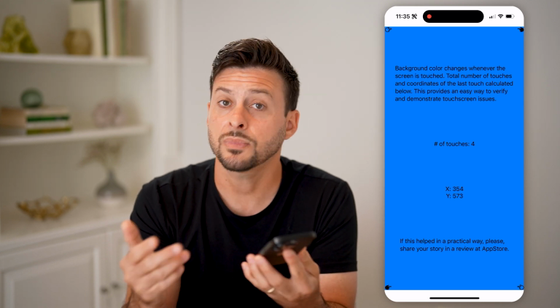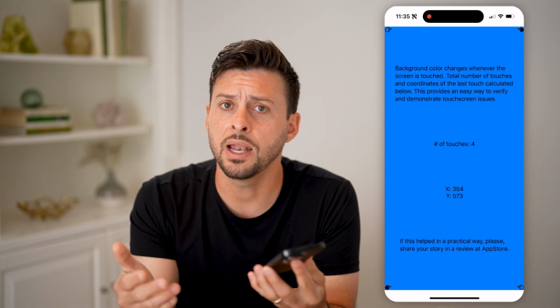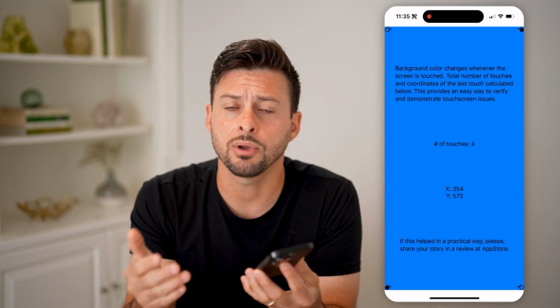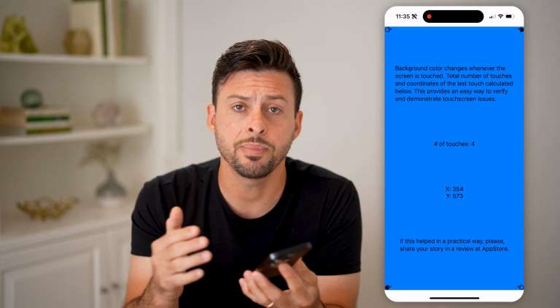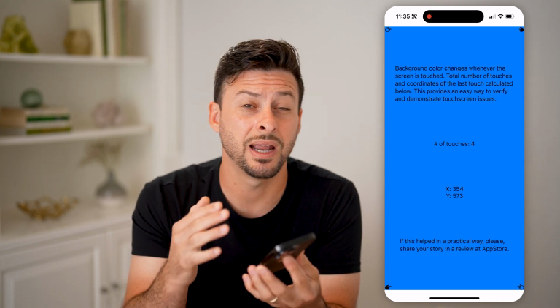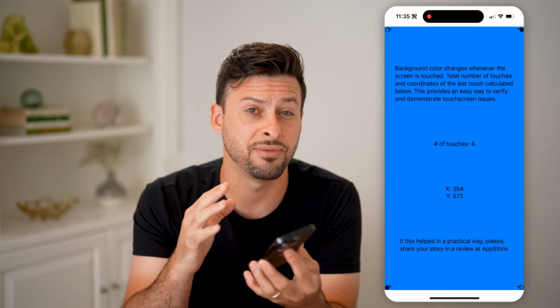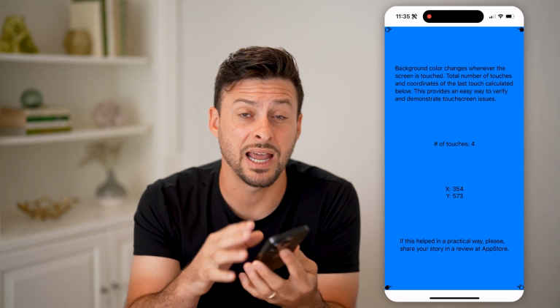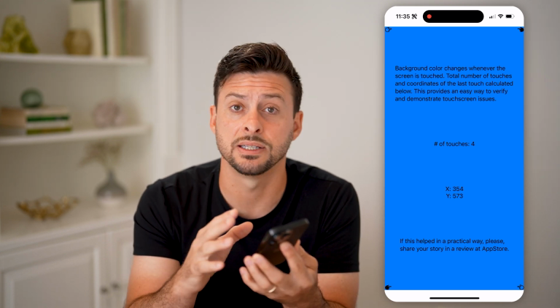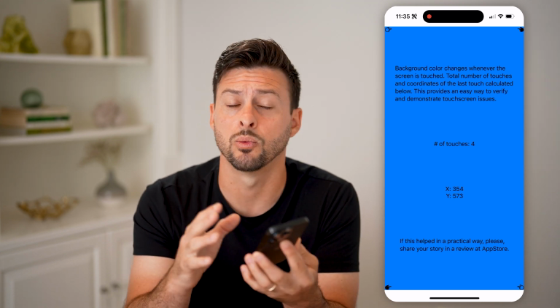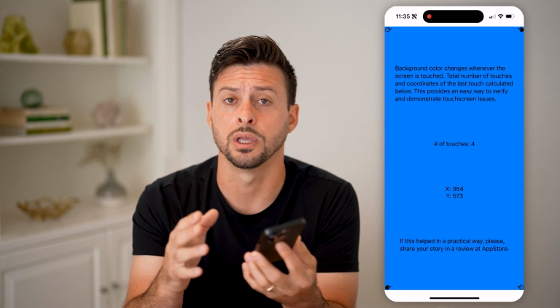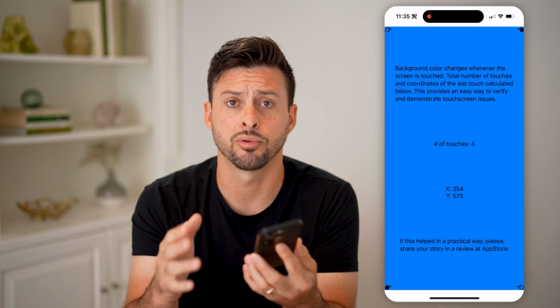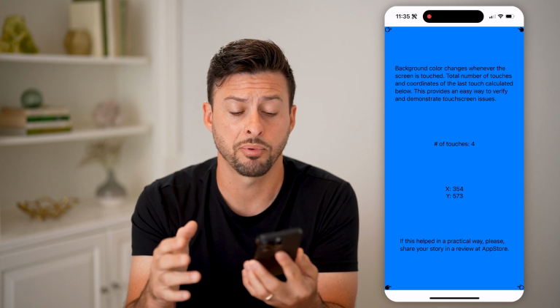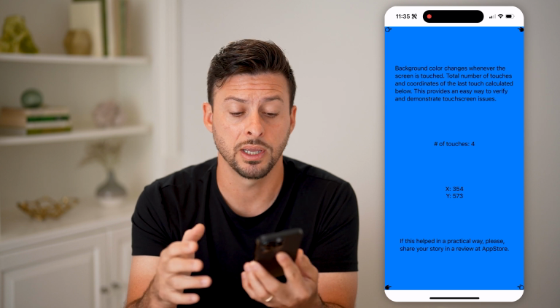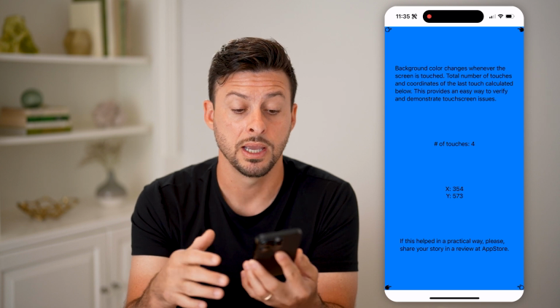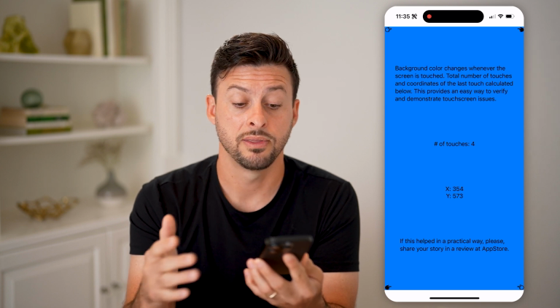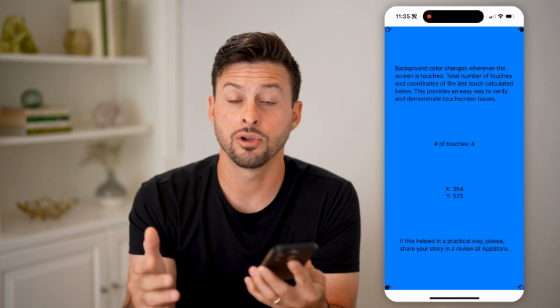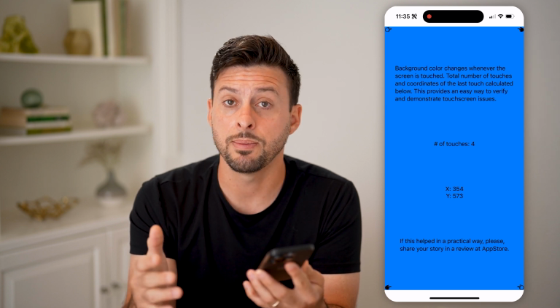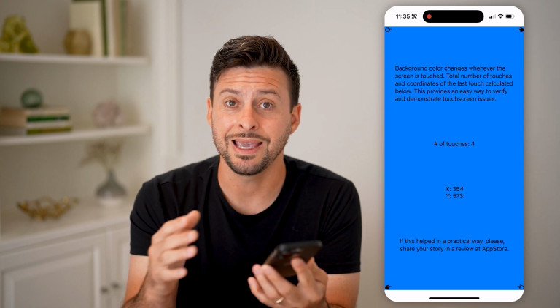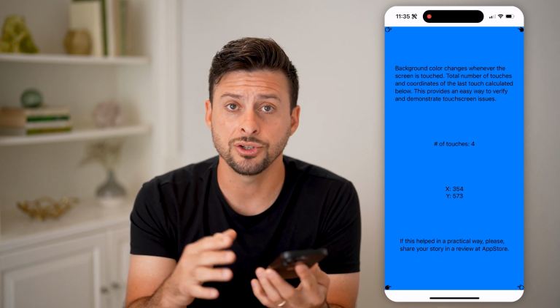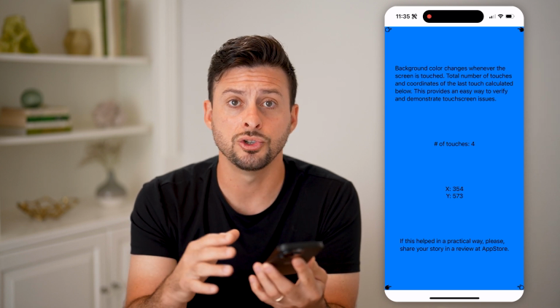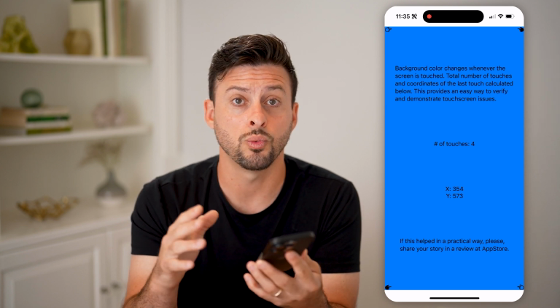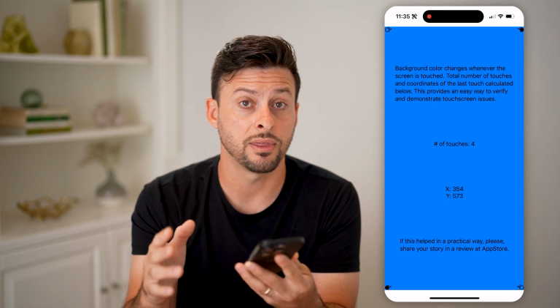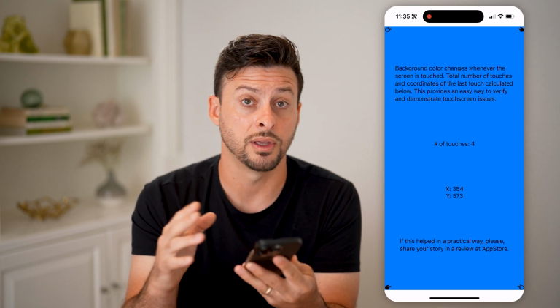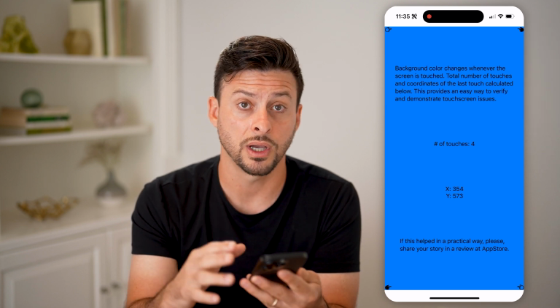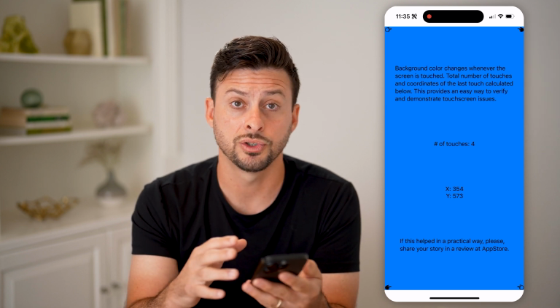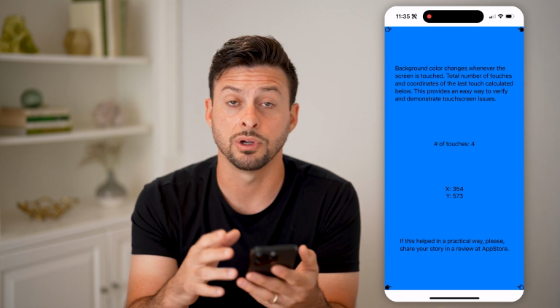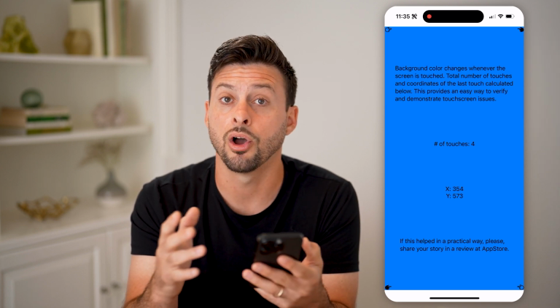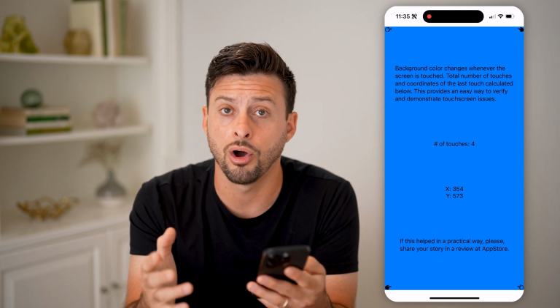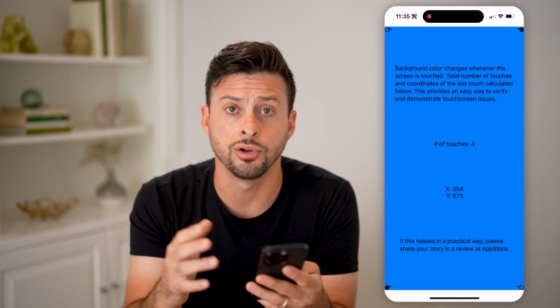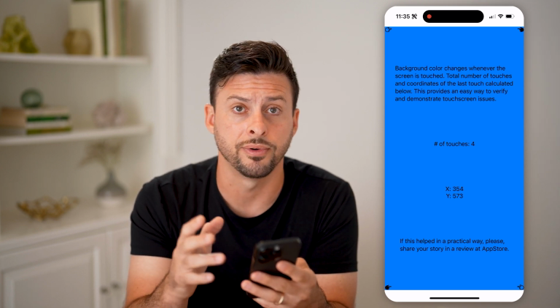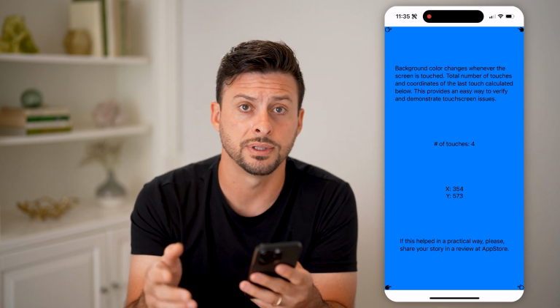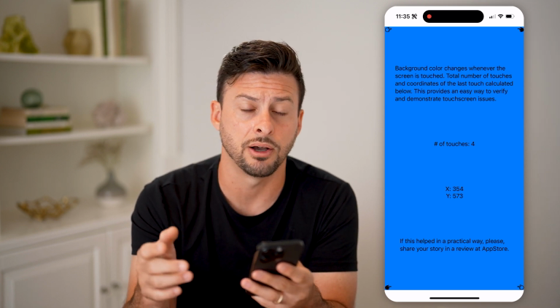Keep in mind, if that is not working properly, then there might be issues with the touchscreen on your phone itself.